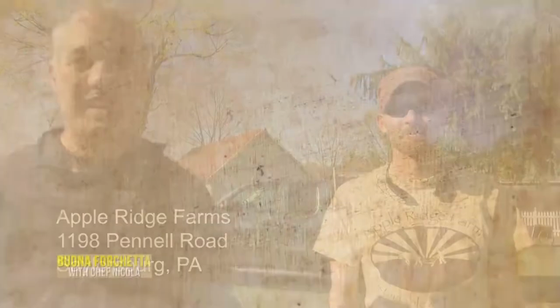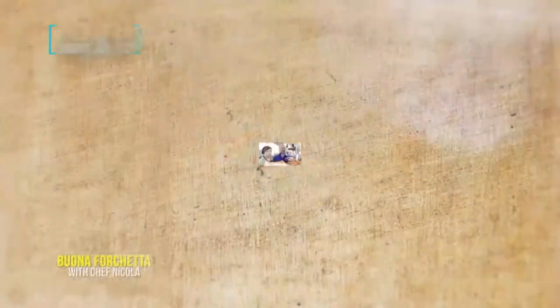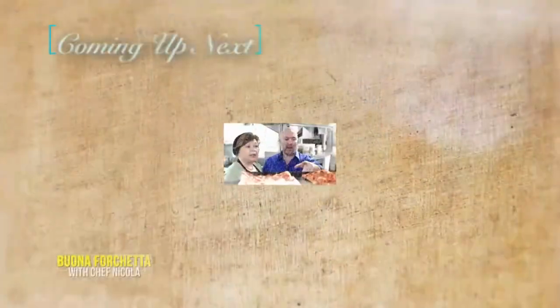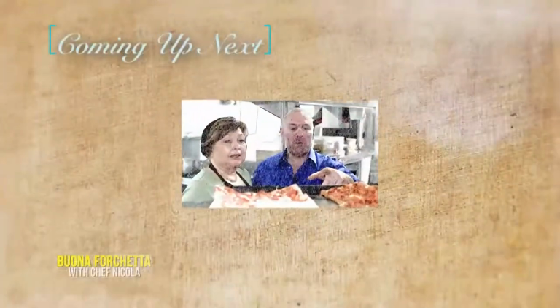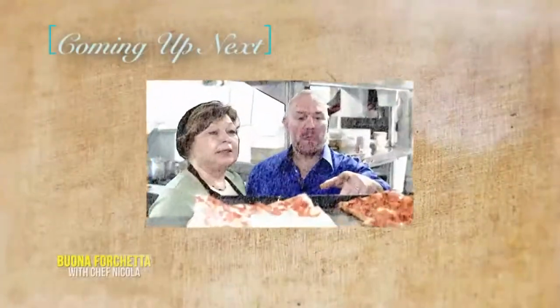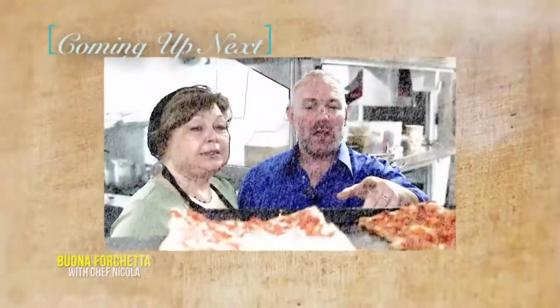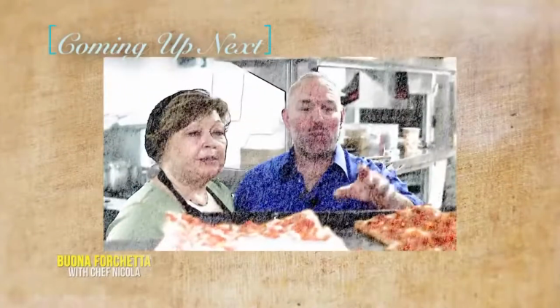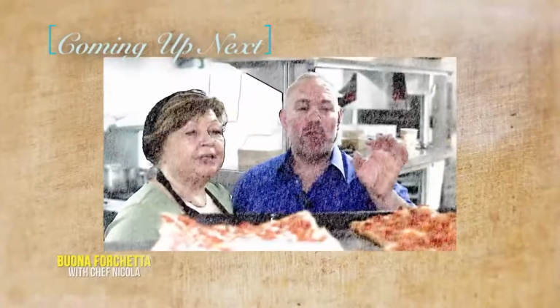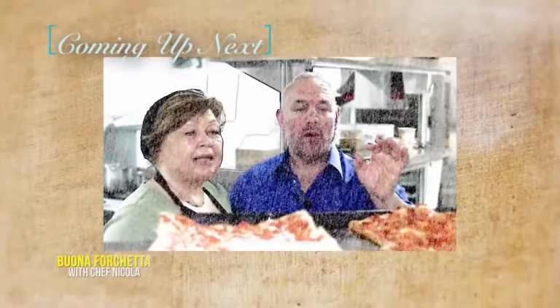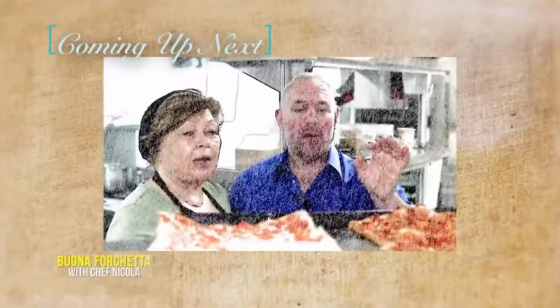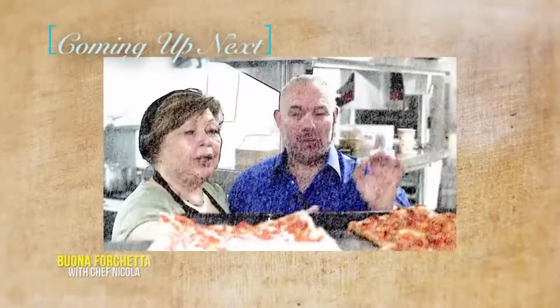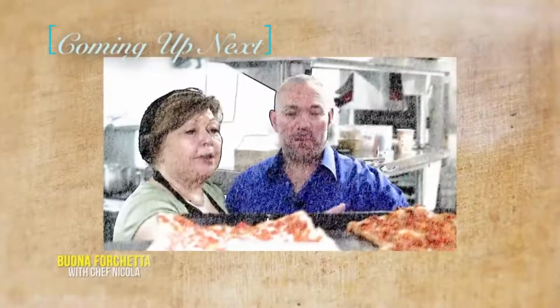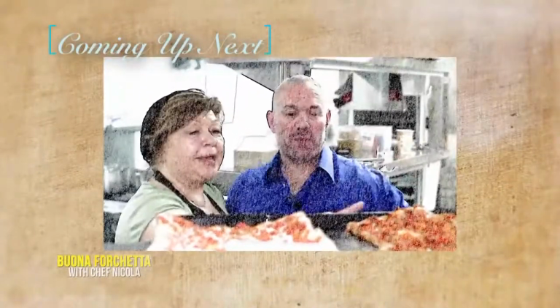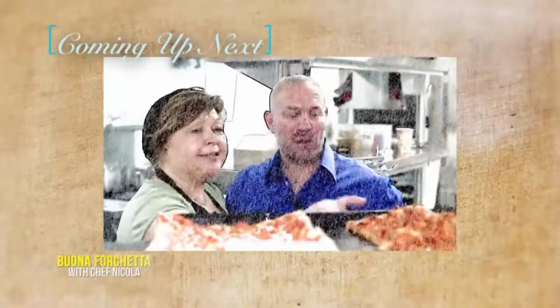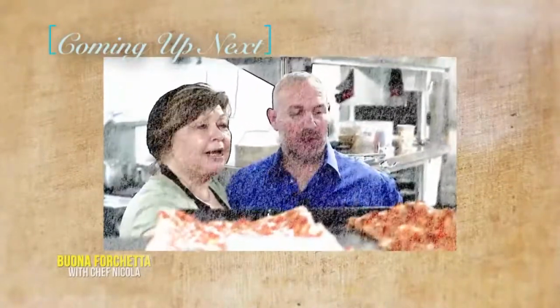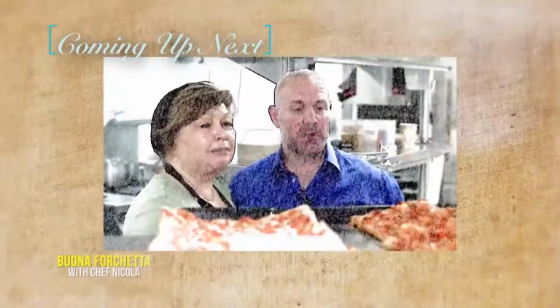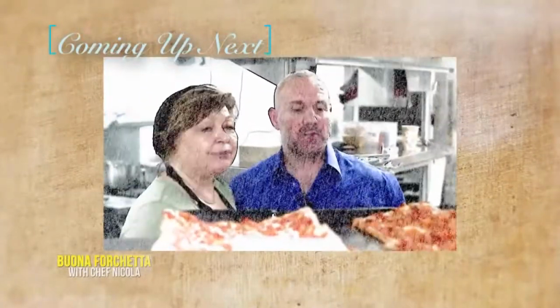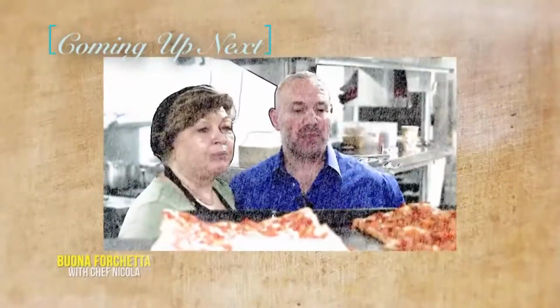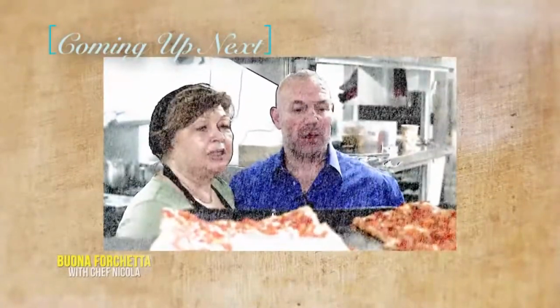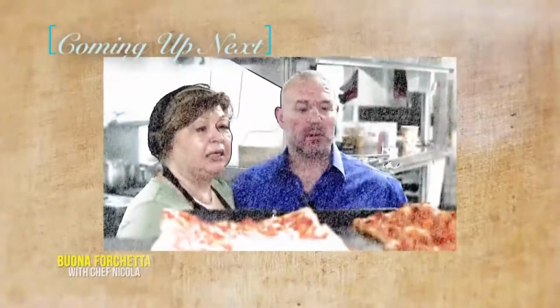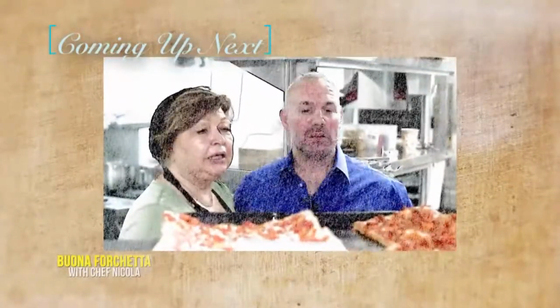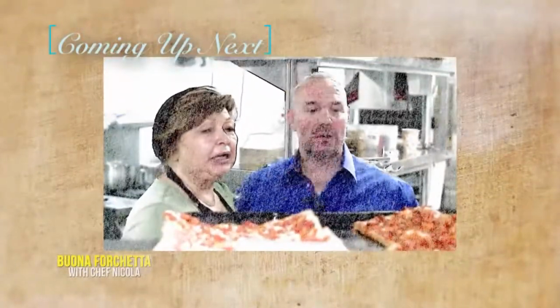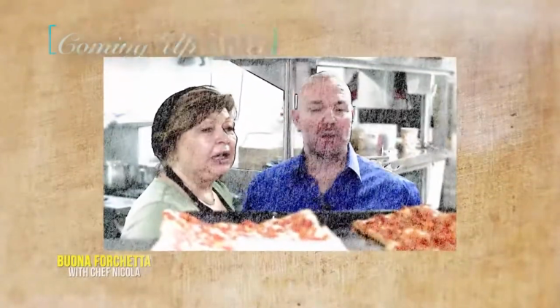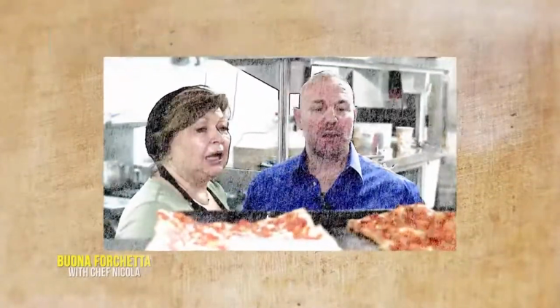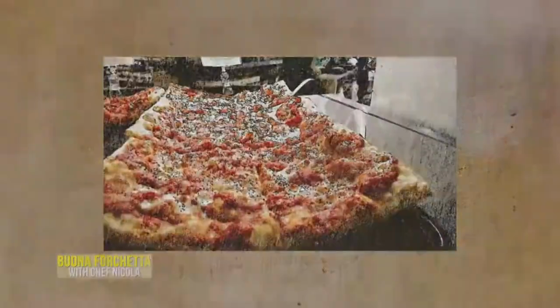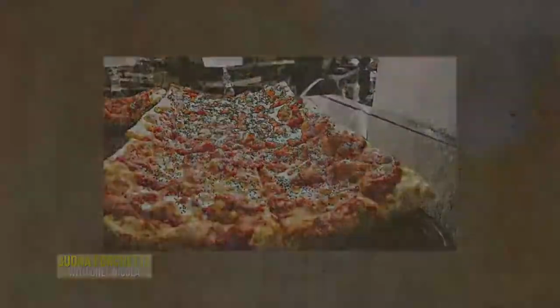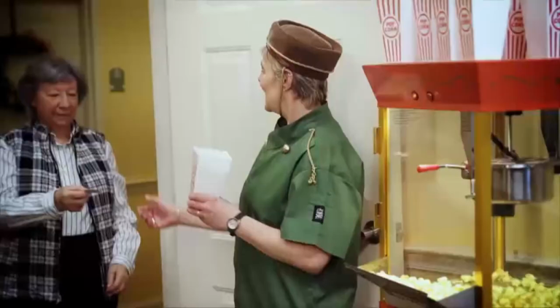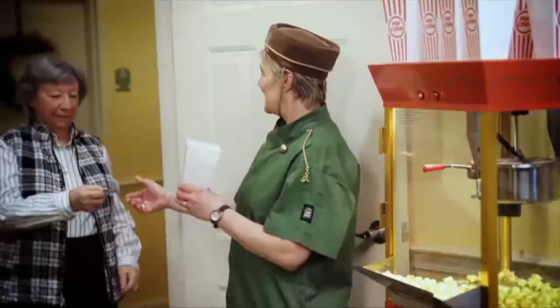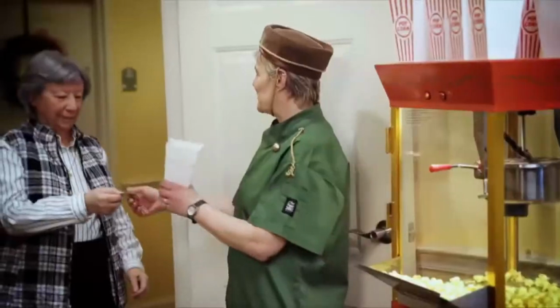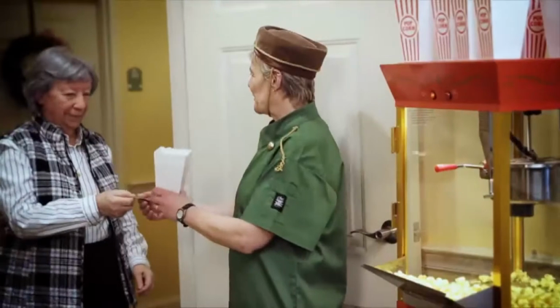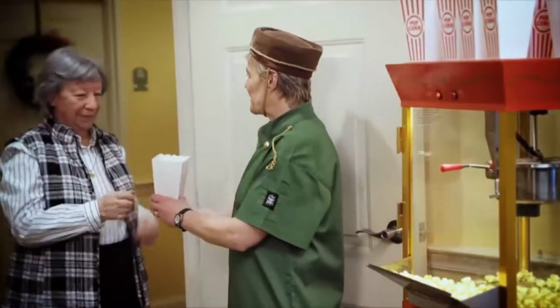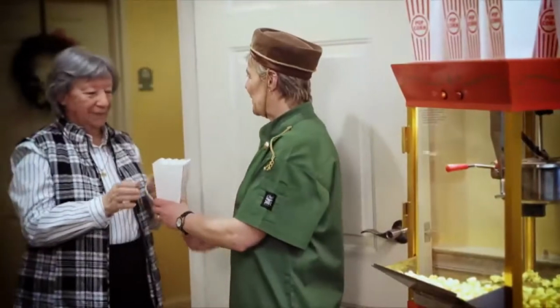Up next, Chef Nicola travels to Manhattan for kitchen essentials.